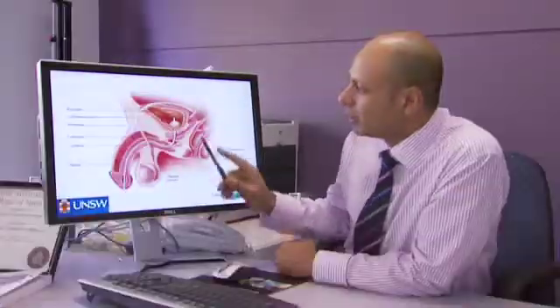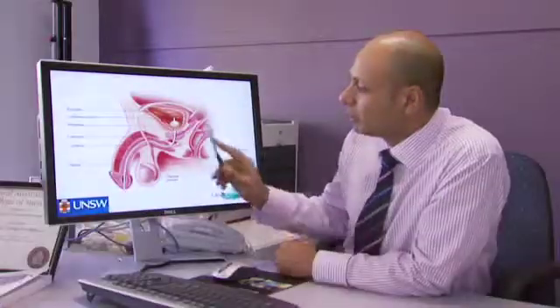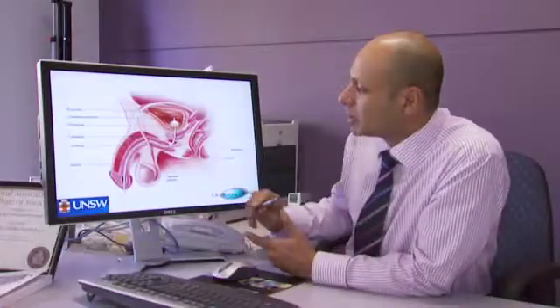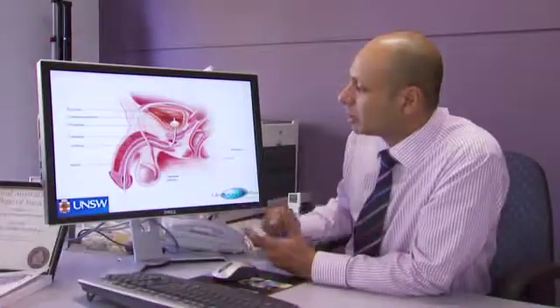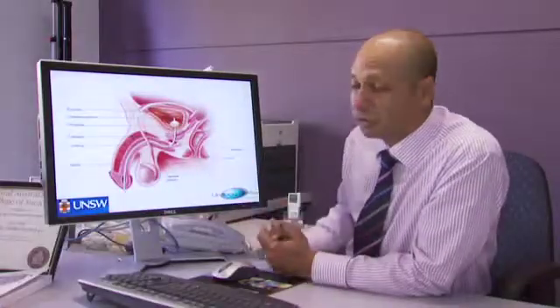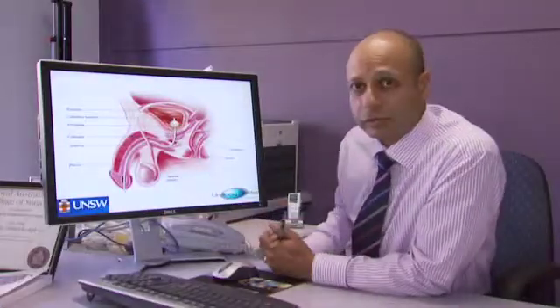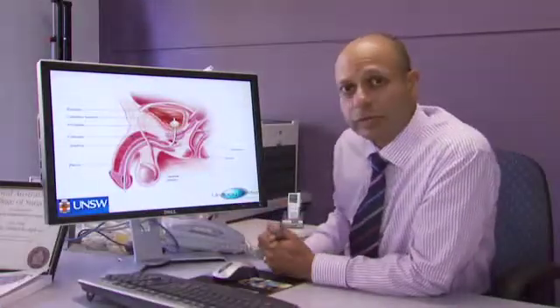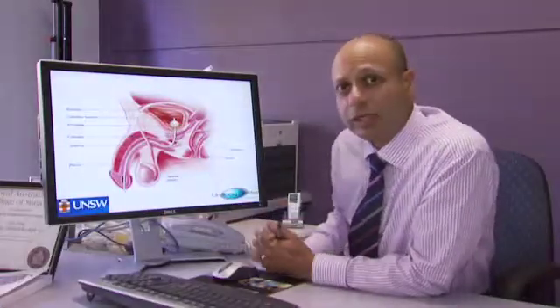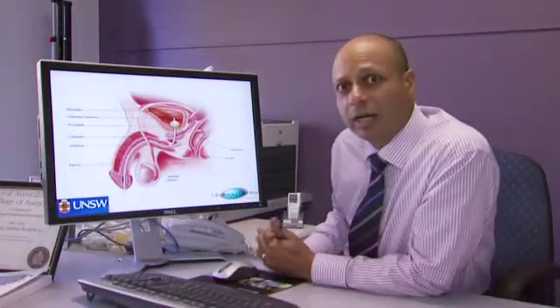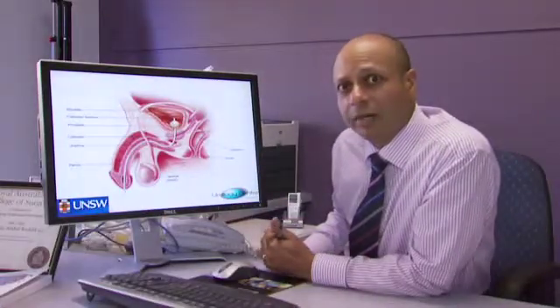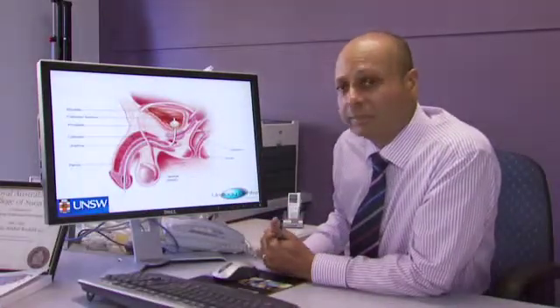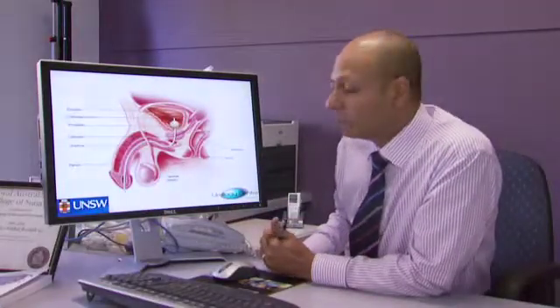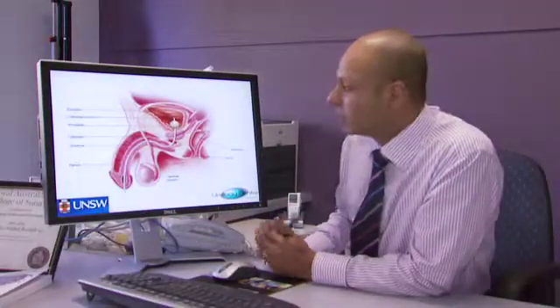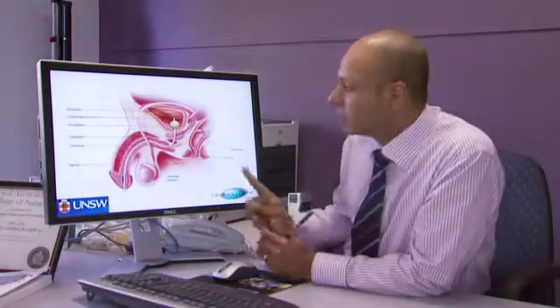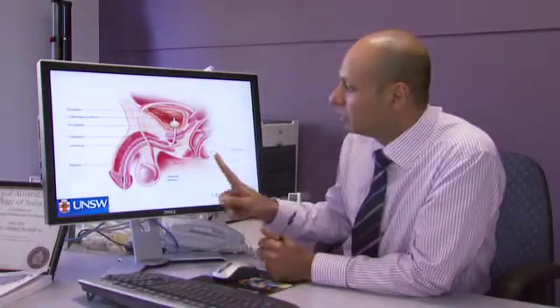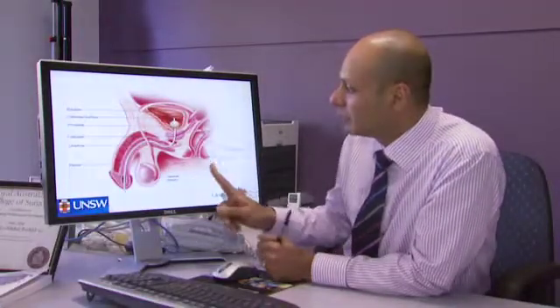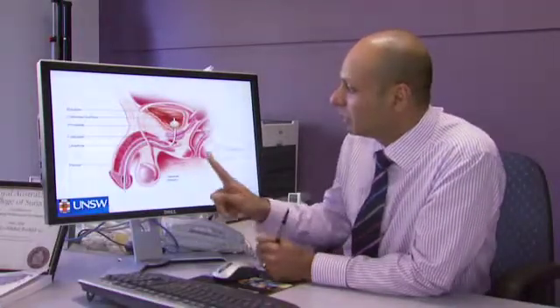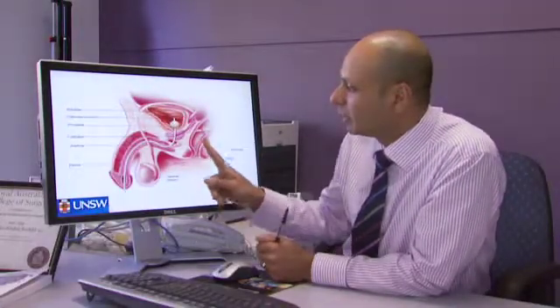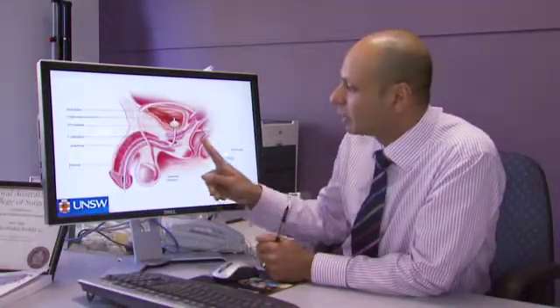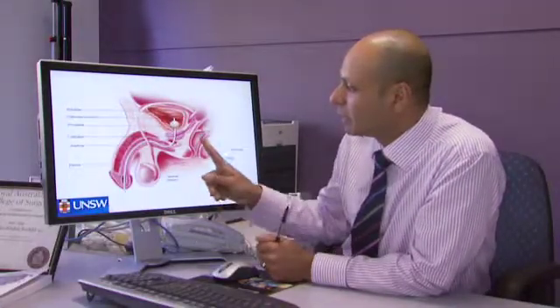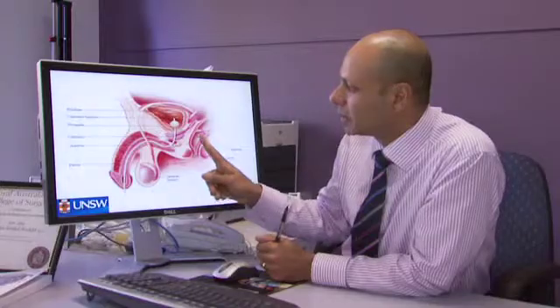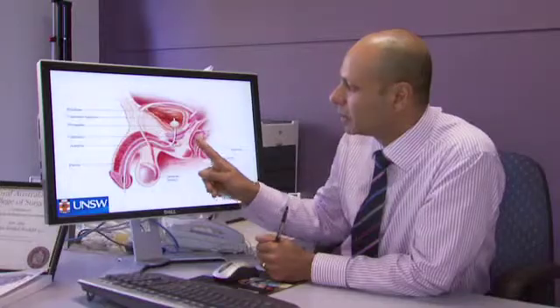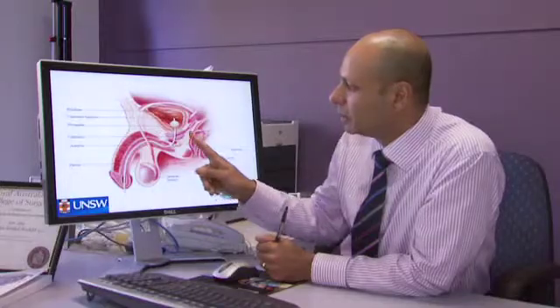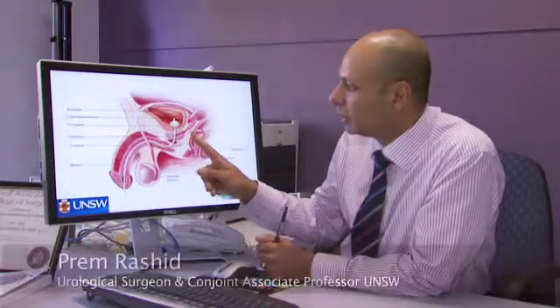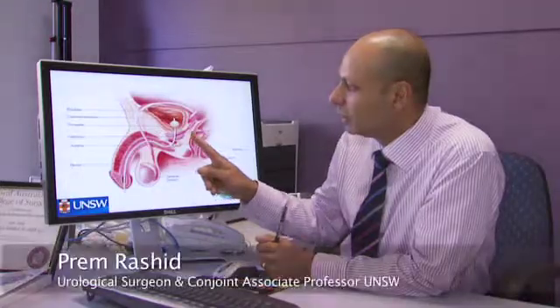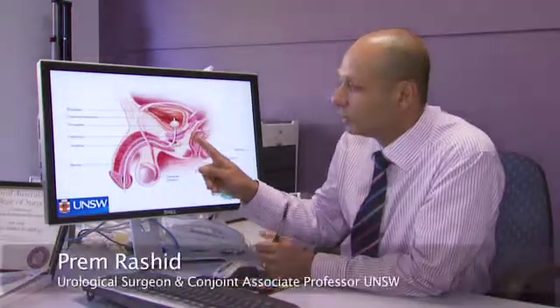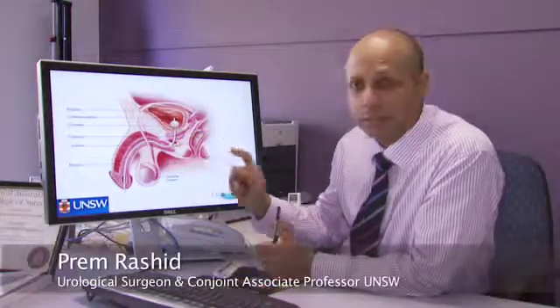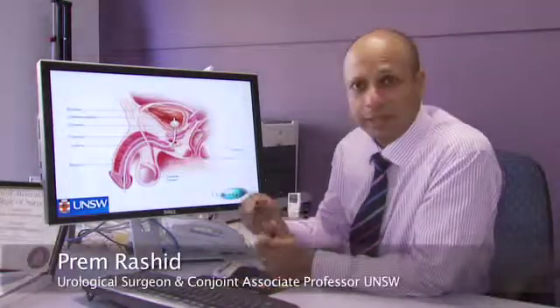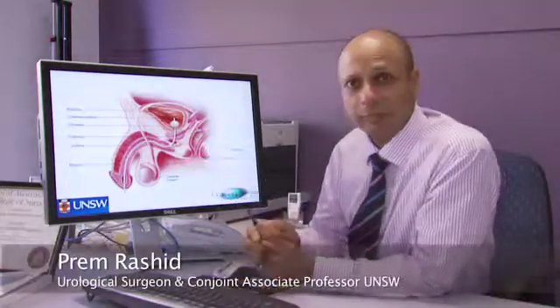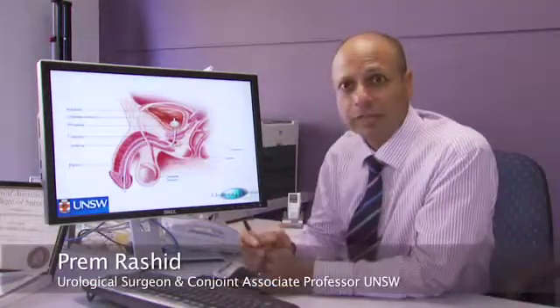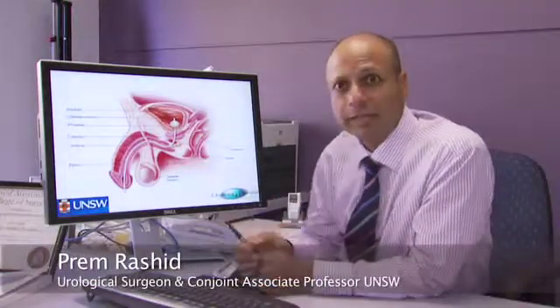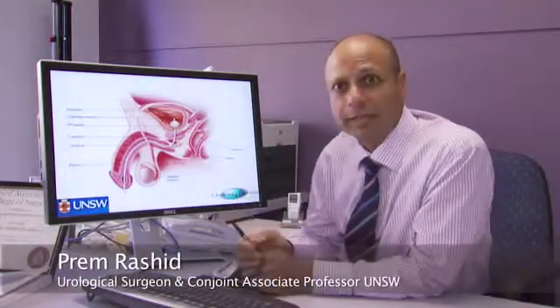From this diagram, you can also see how we examine the prostate. We place a finger through the back passage and we can feel the back of the prostate gland.